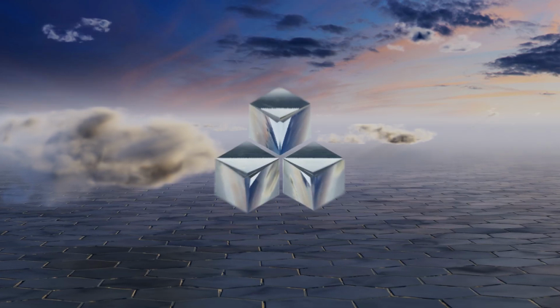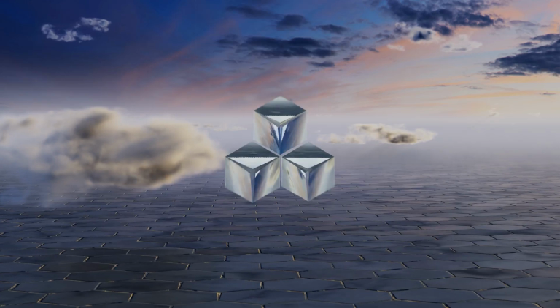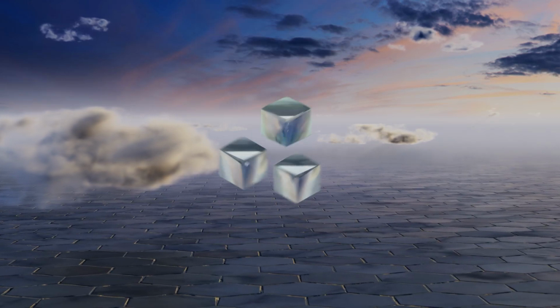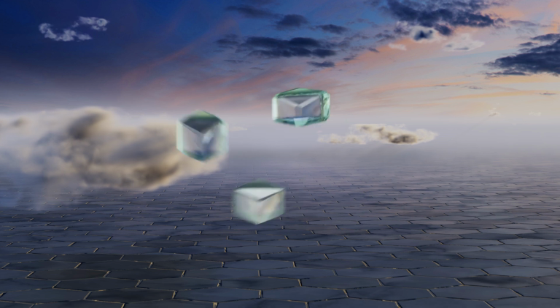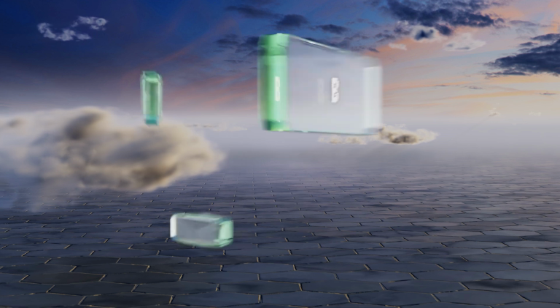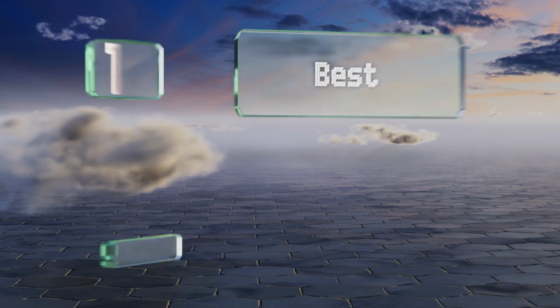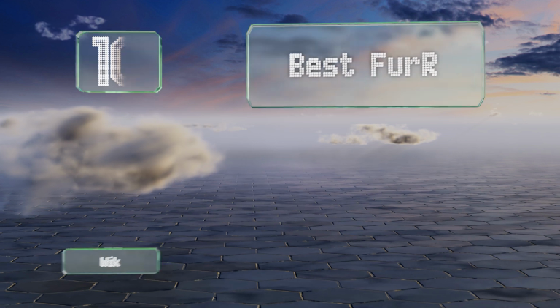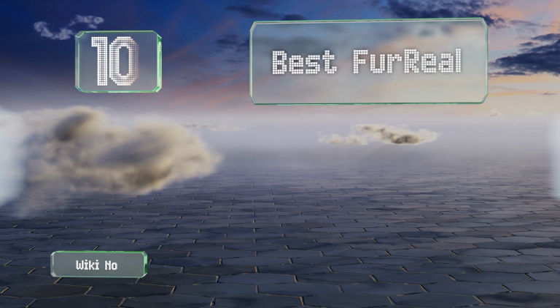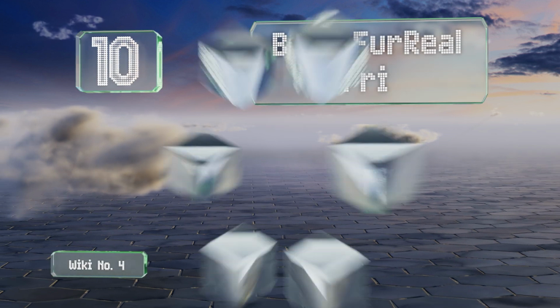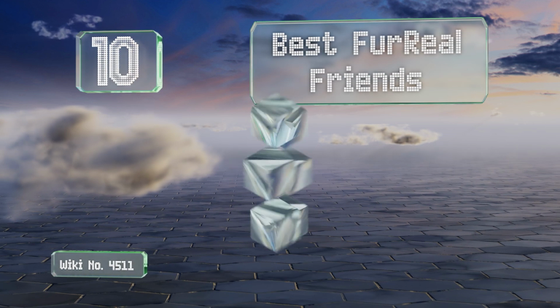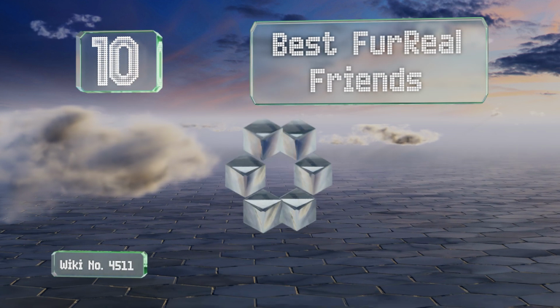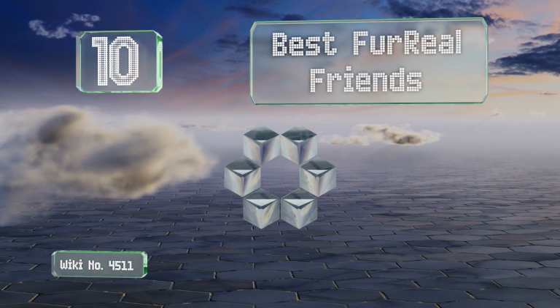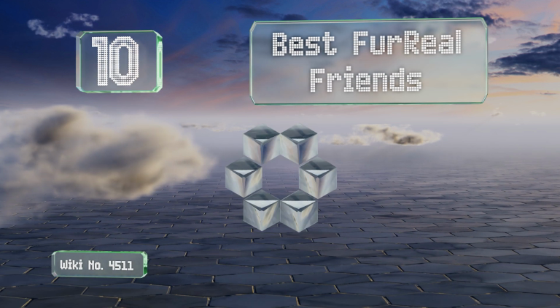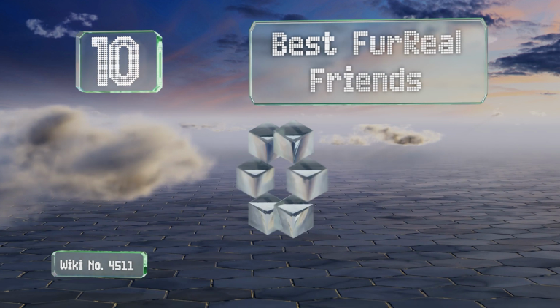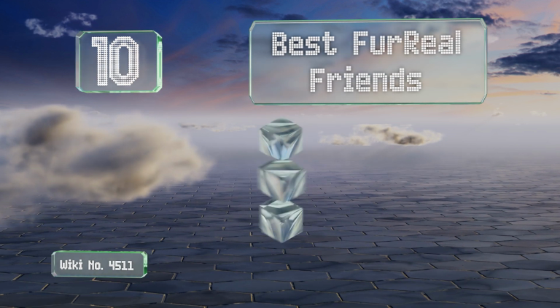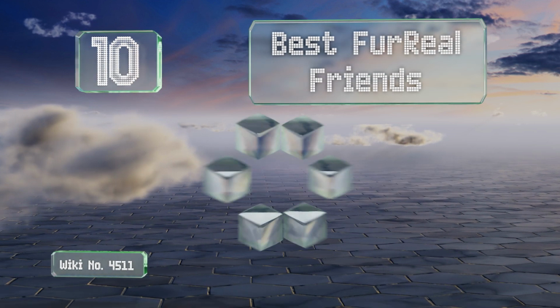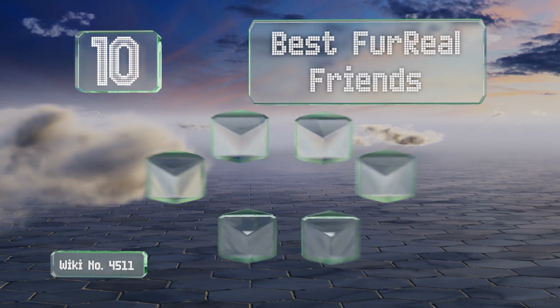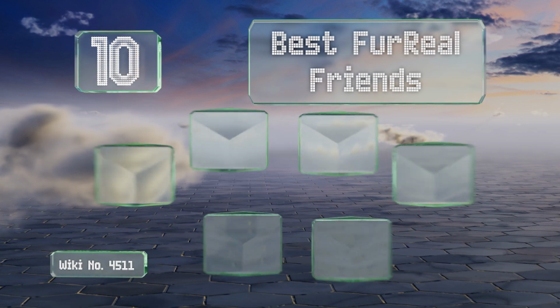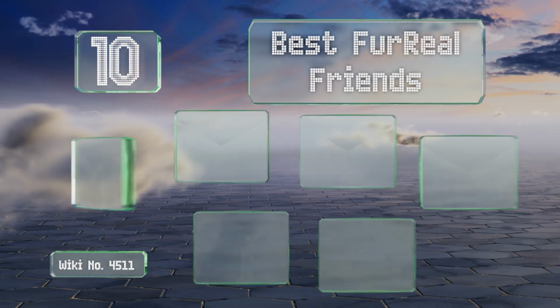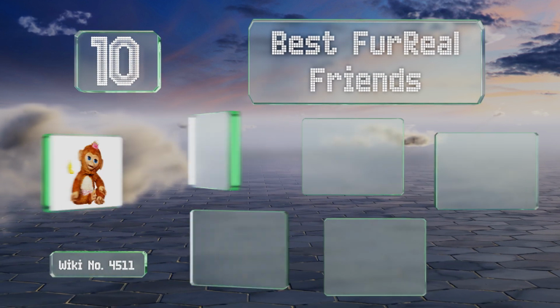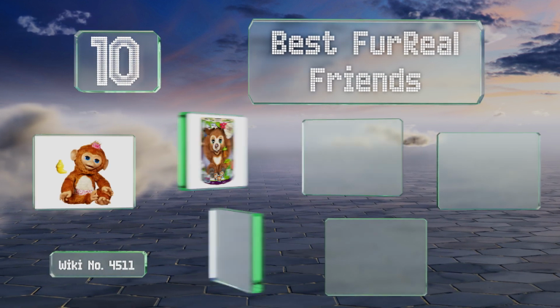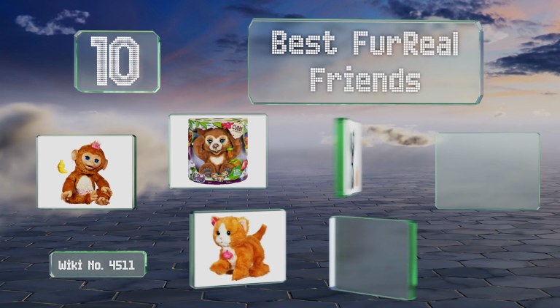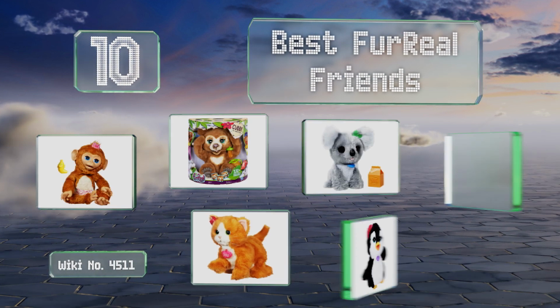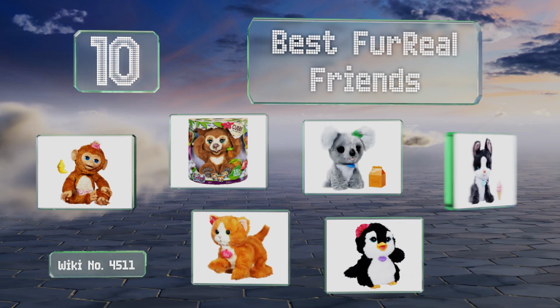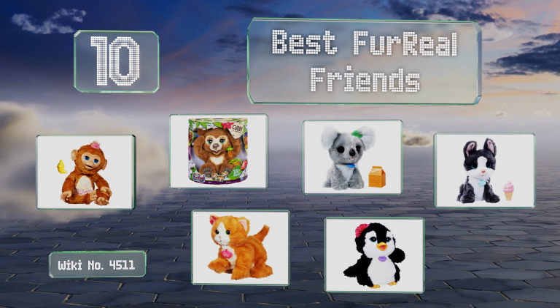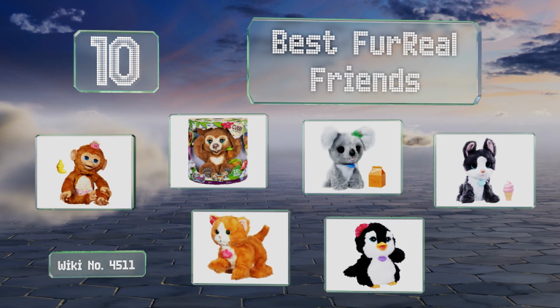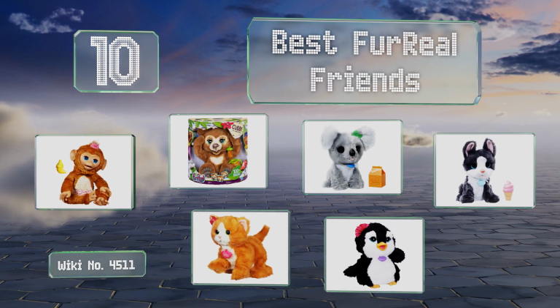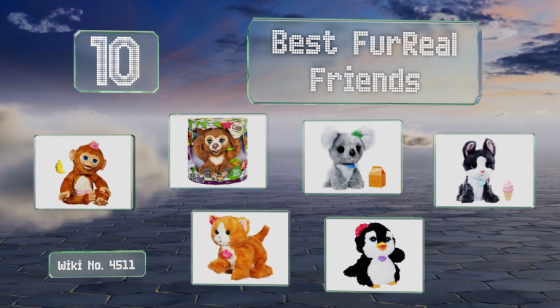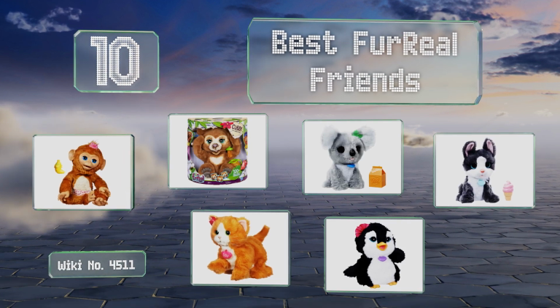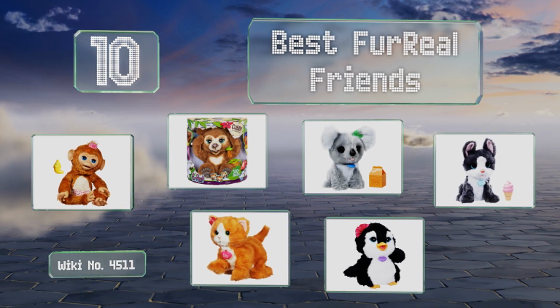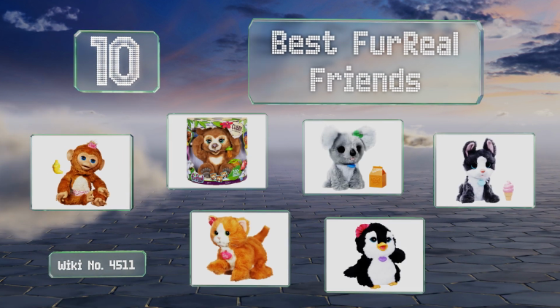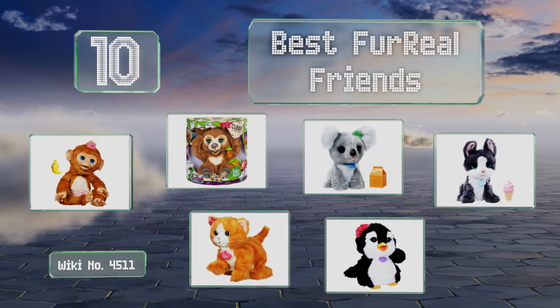Easy Vid presents the 10 best For Real Friends. Let's get started with the list.